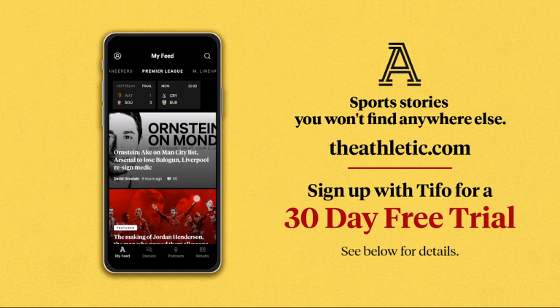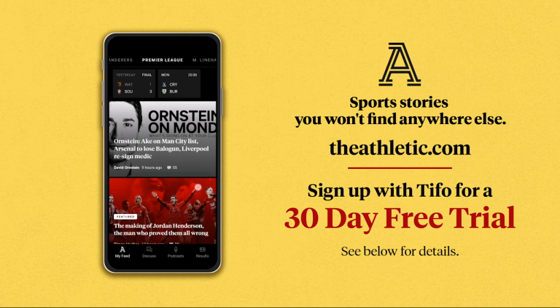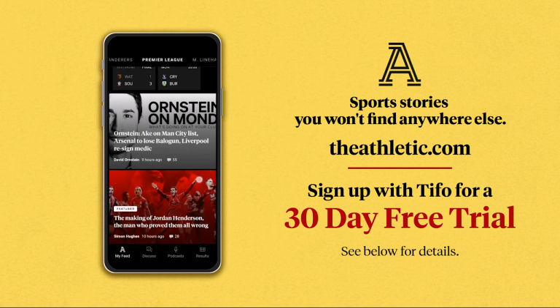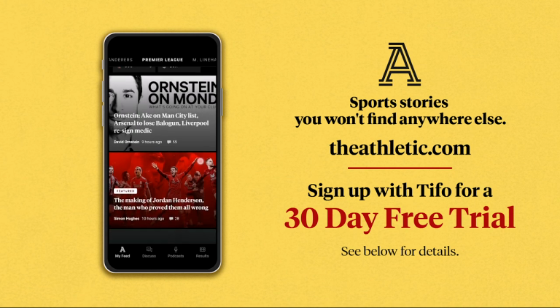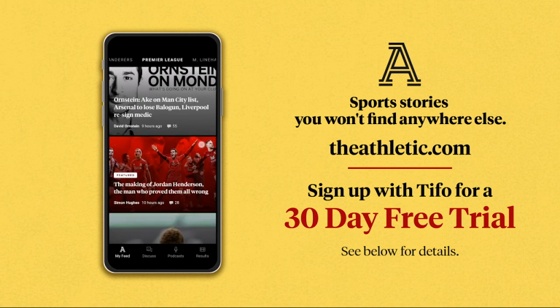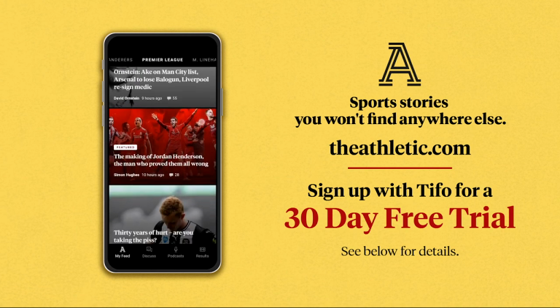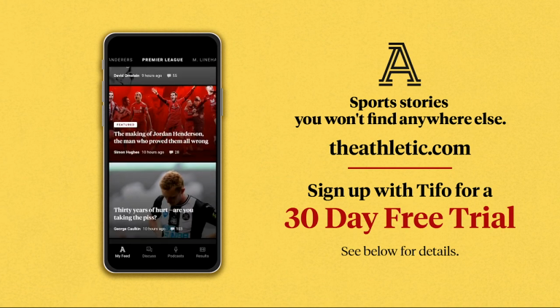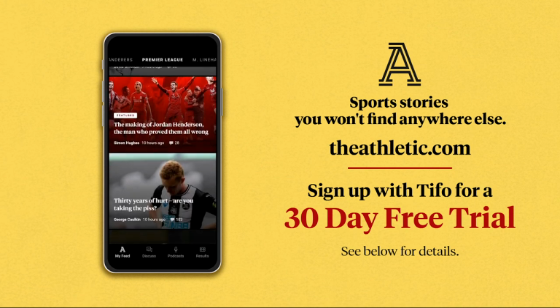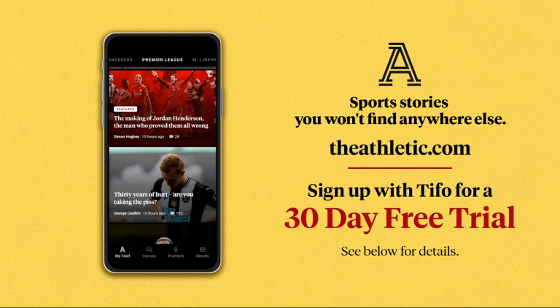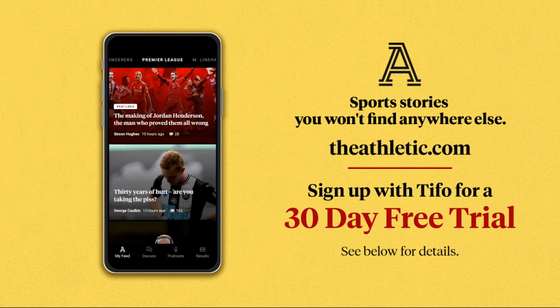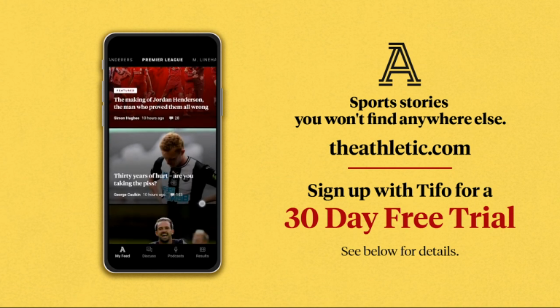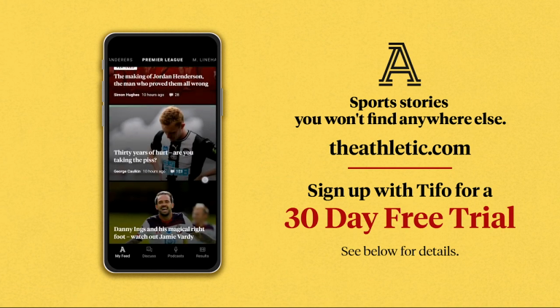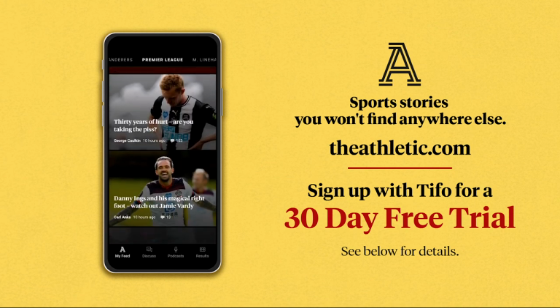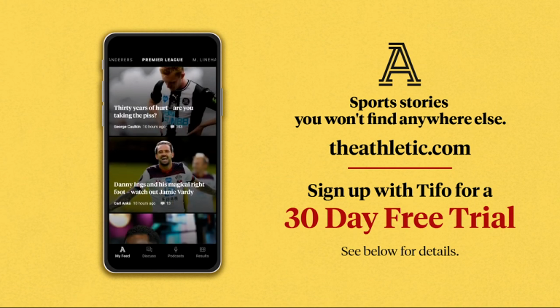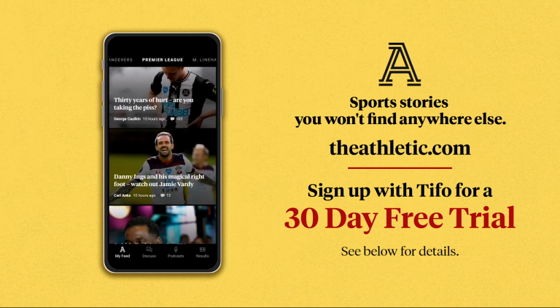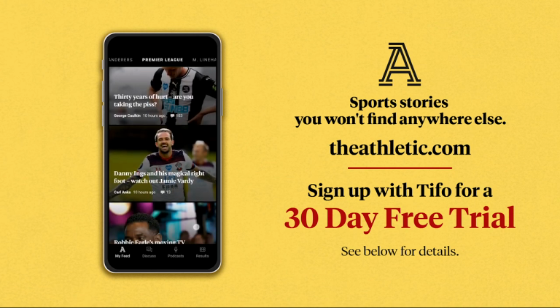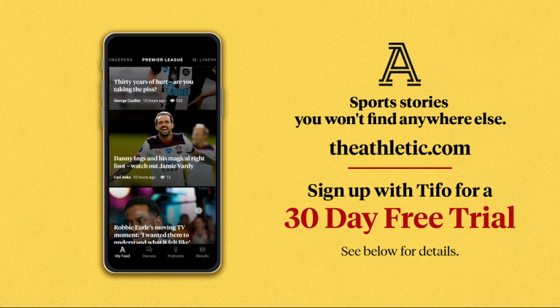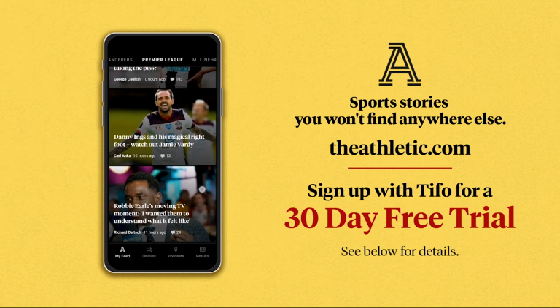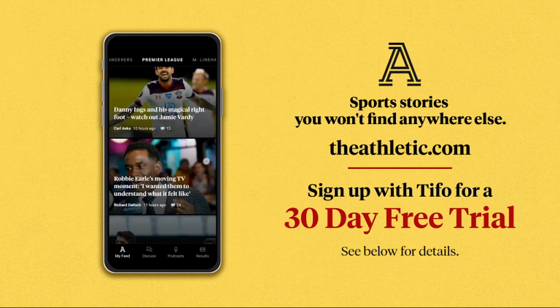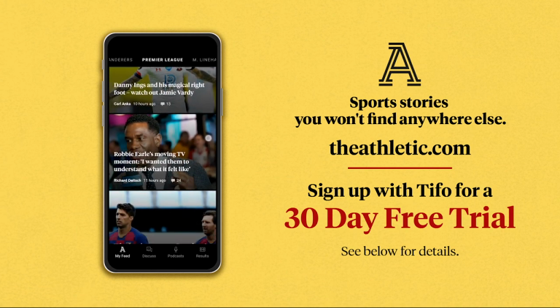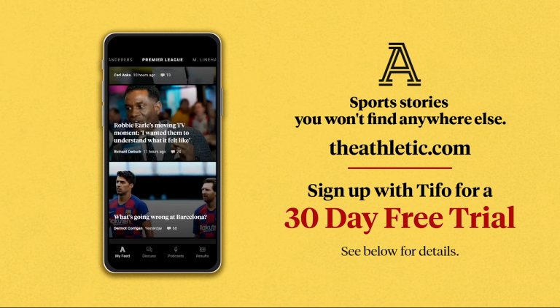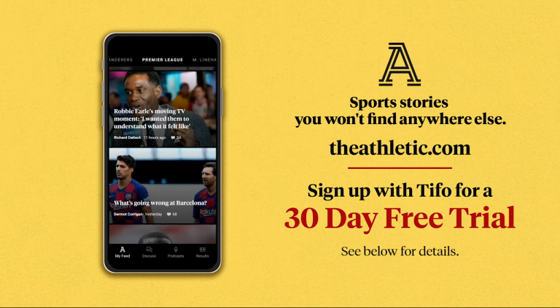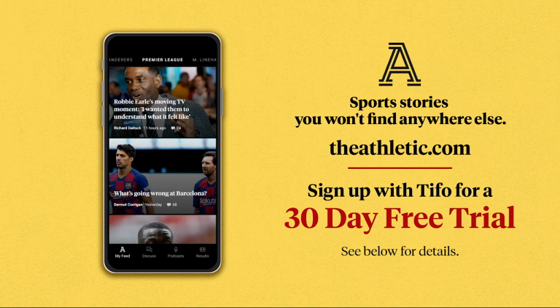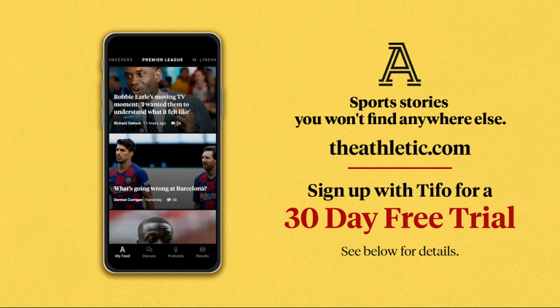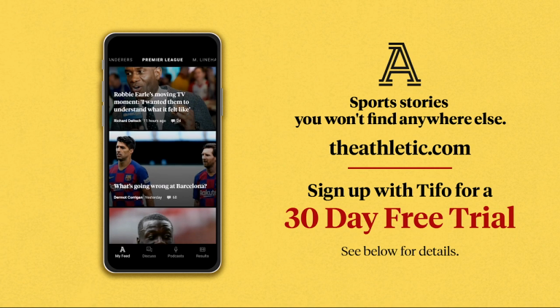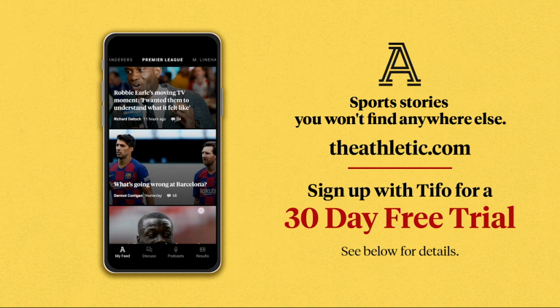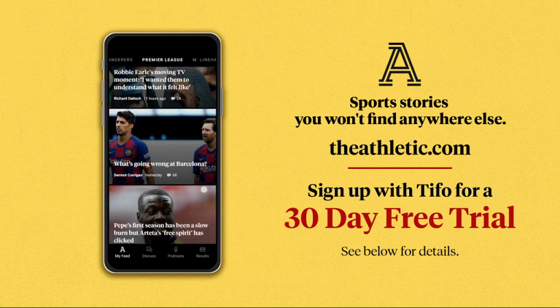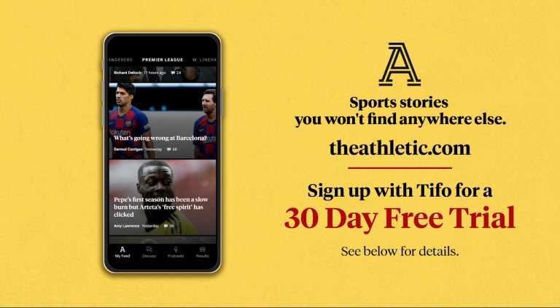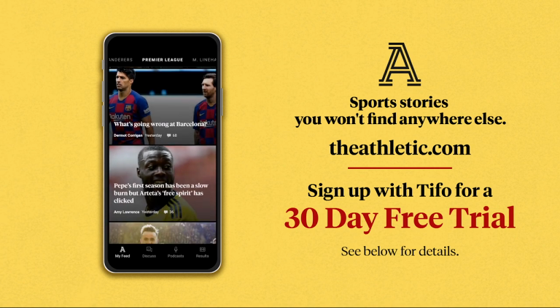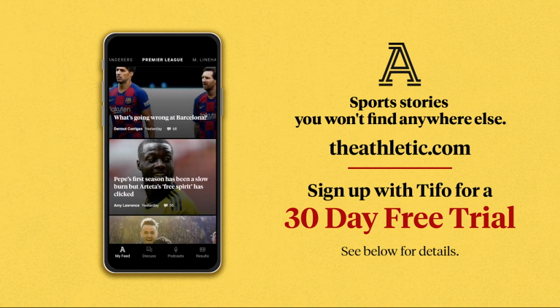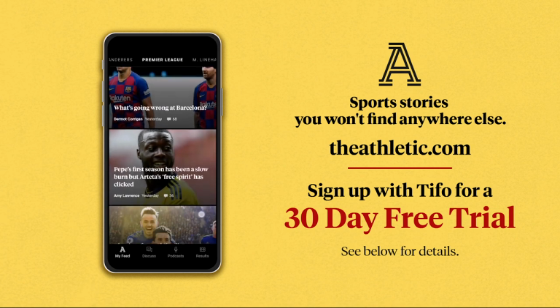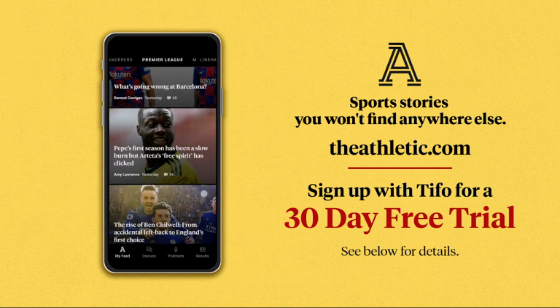To celebrate the return of football, Tivo is offering 30-day free trials to The Athletic, the home of the world's best football writing.